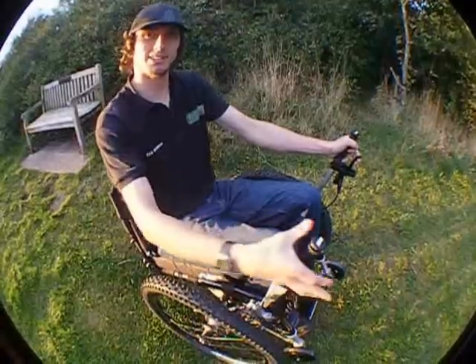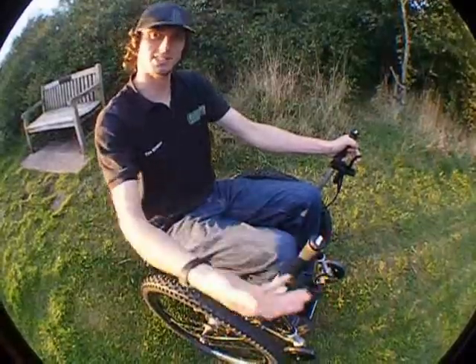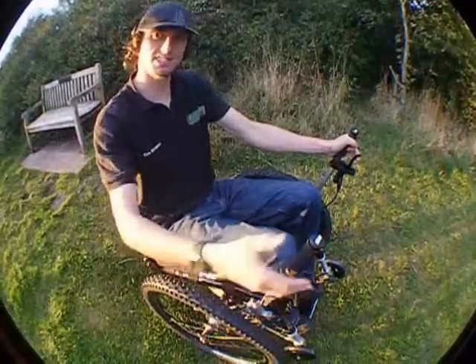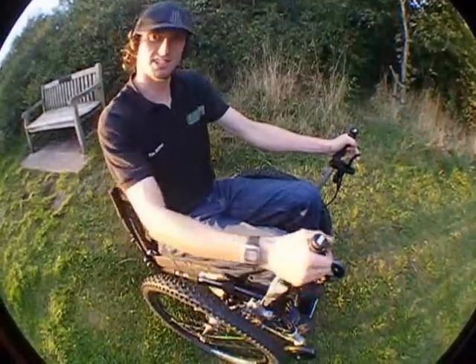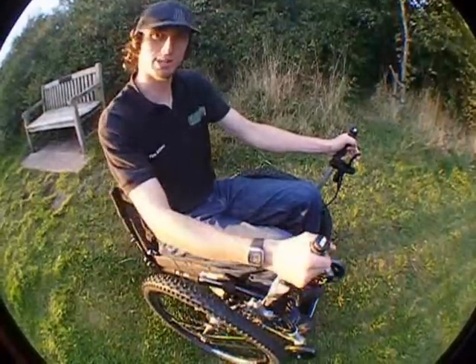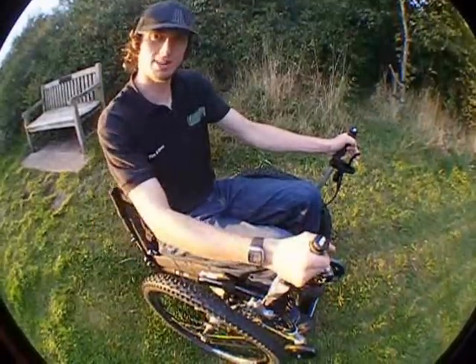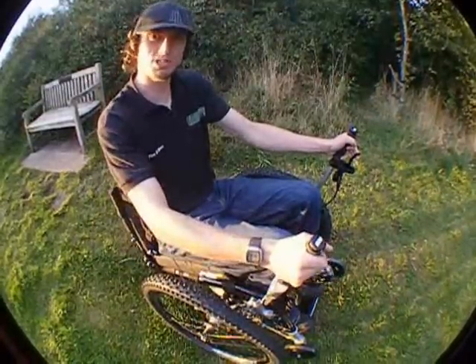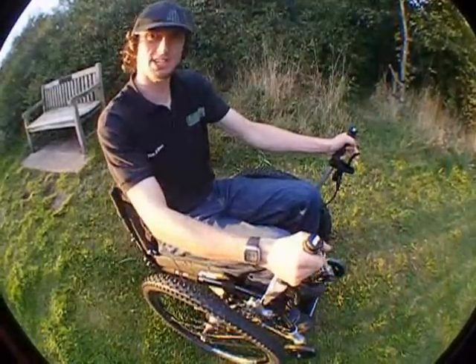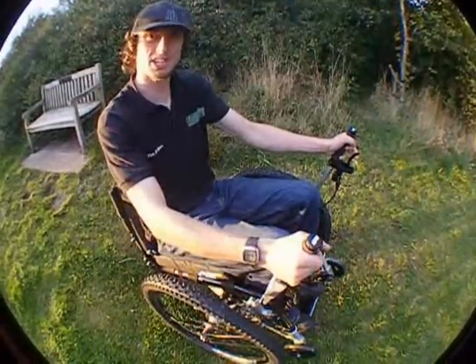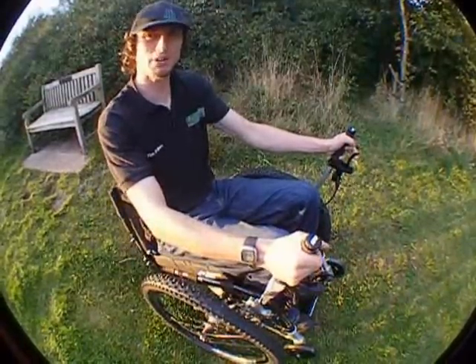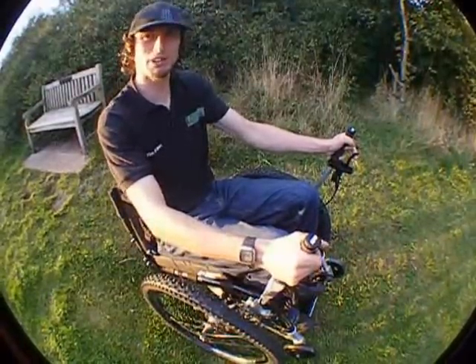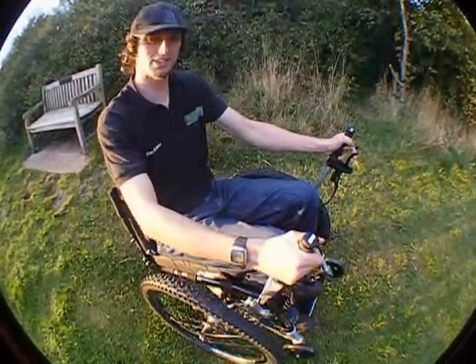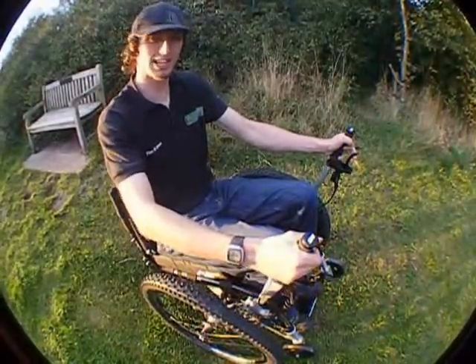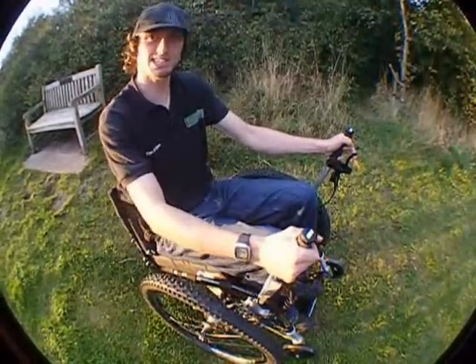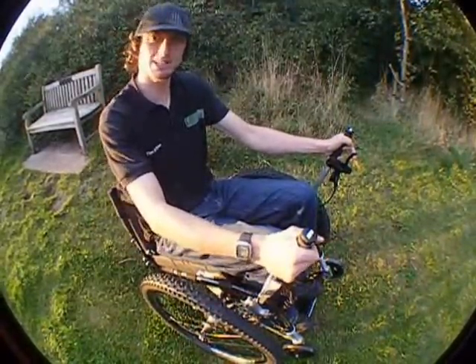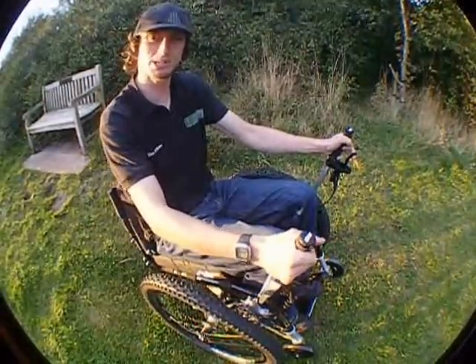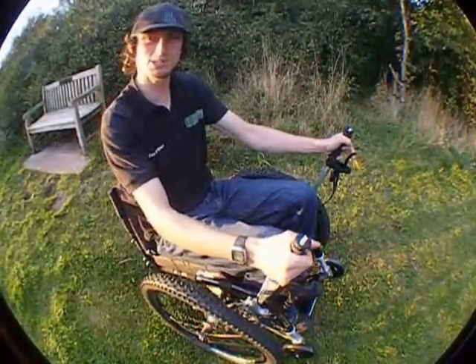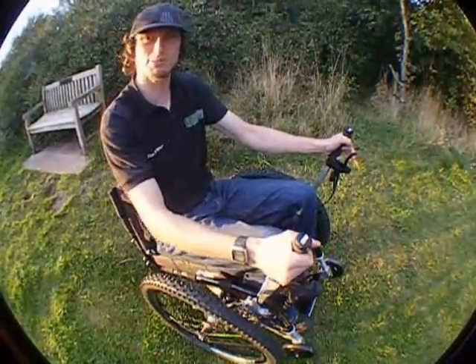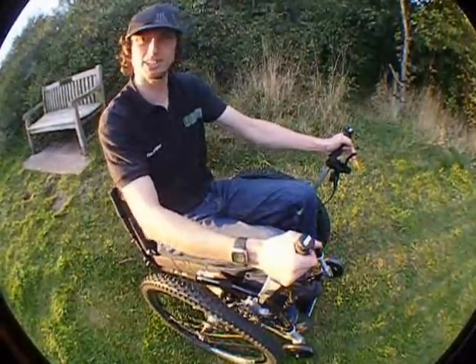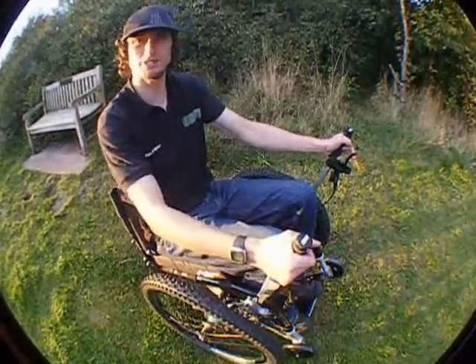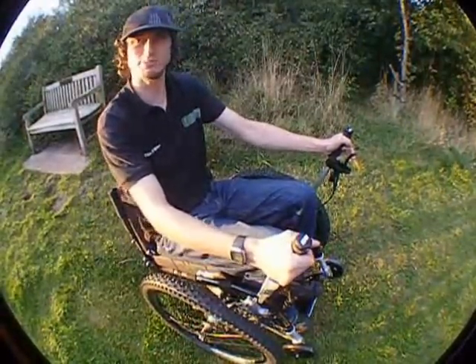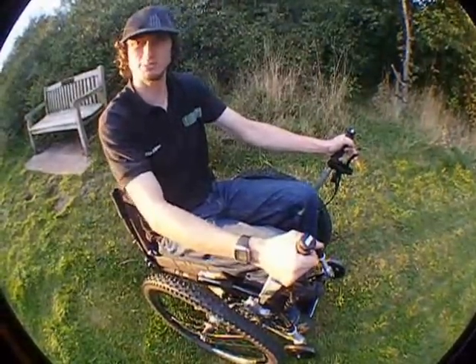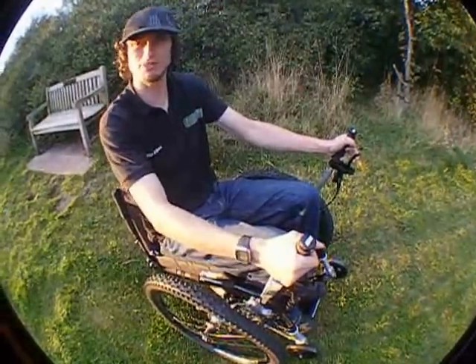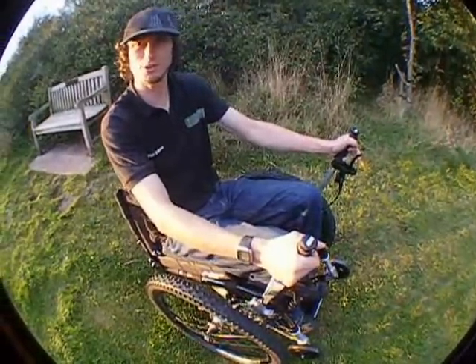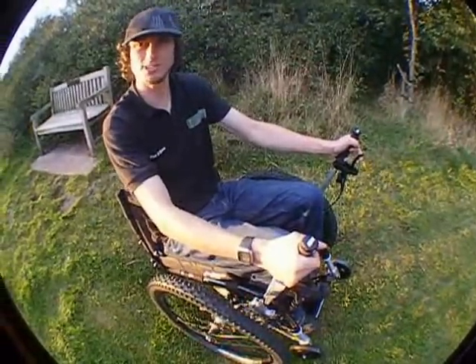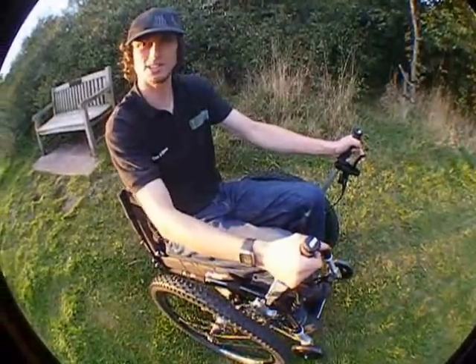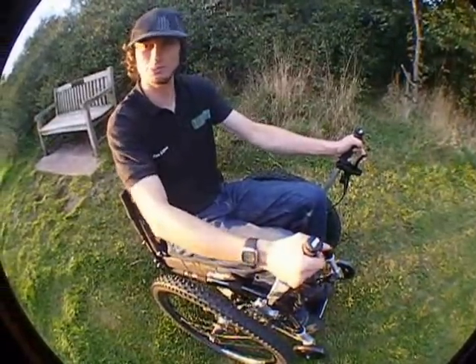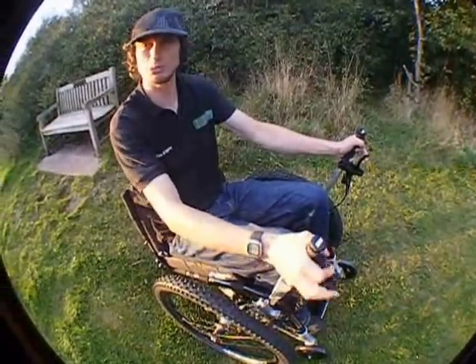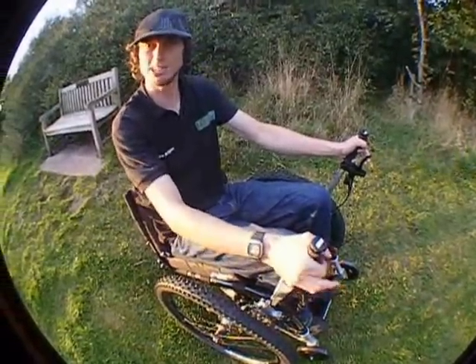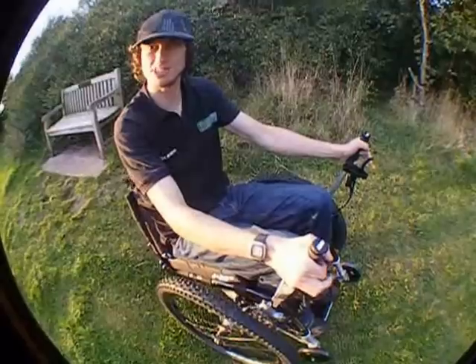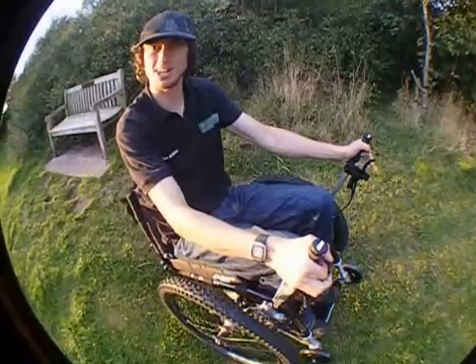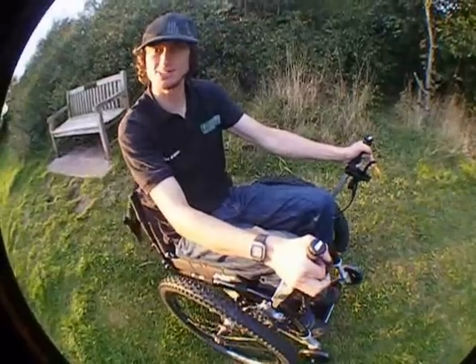This is just a quick demonstration now of how the anti-tip wheels prevent you from tipping forwards if you pull the brakes too hard.